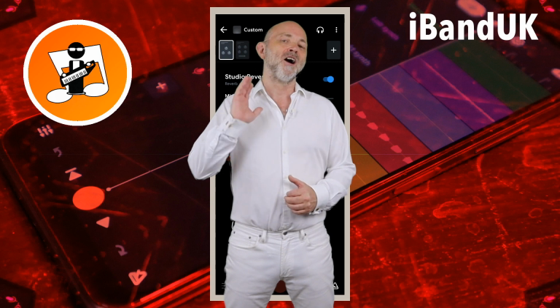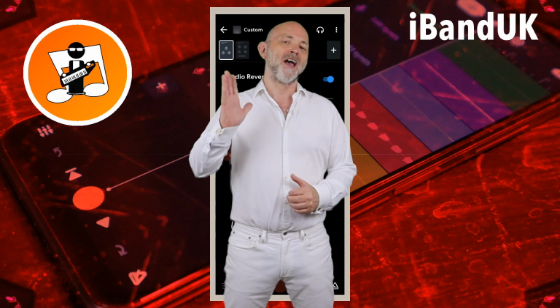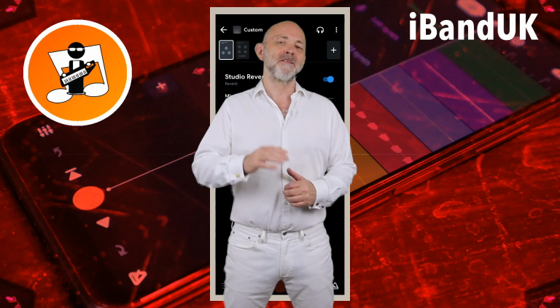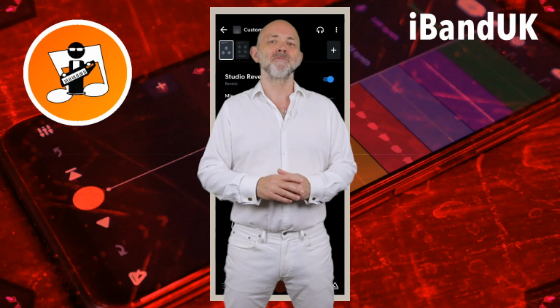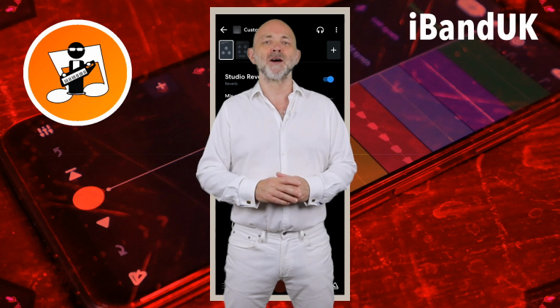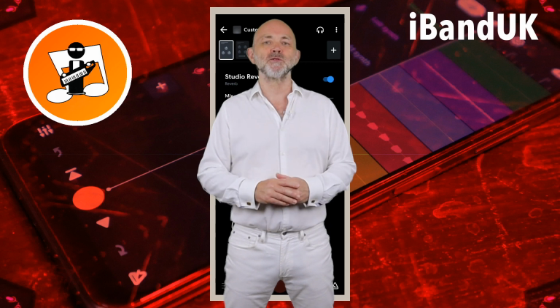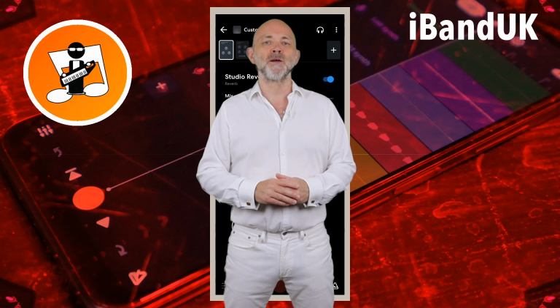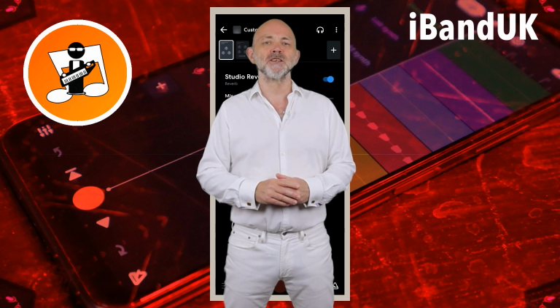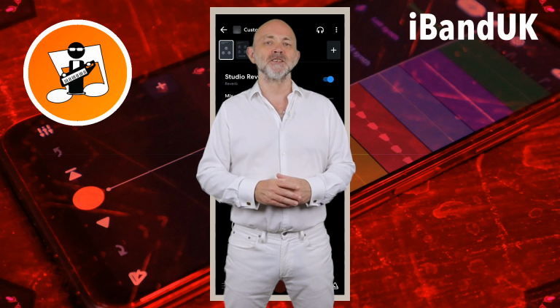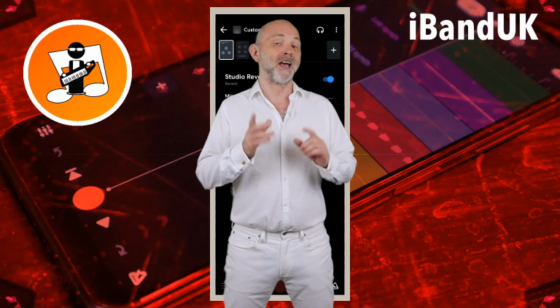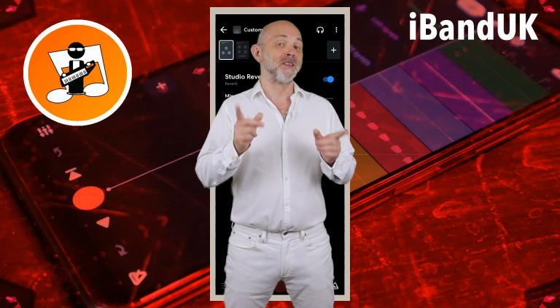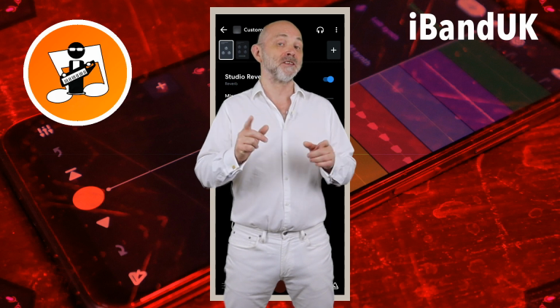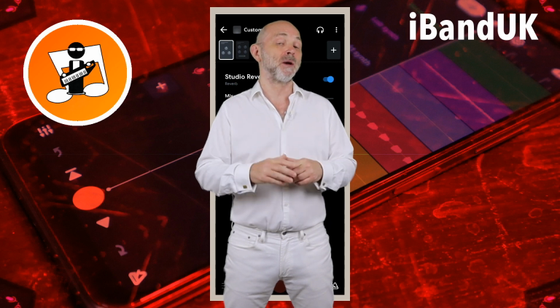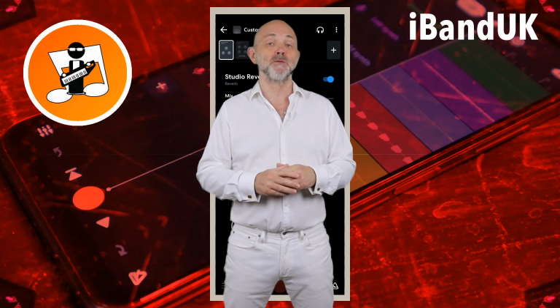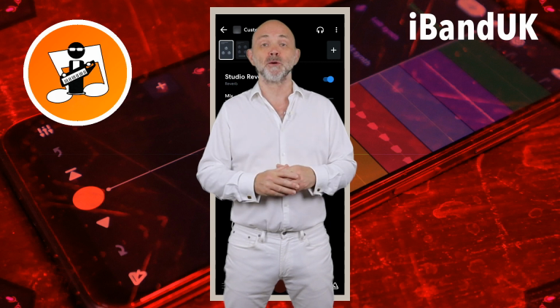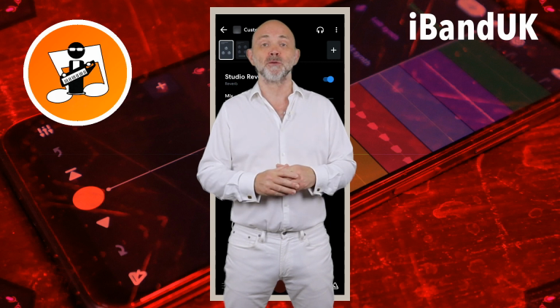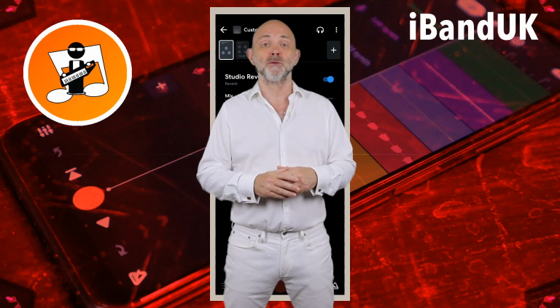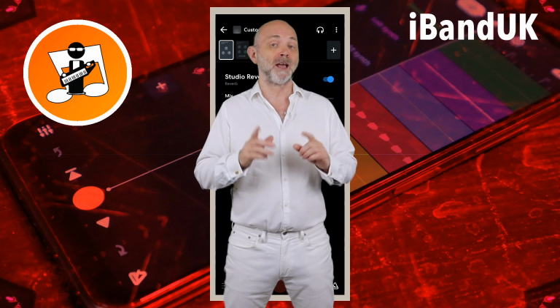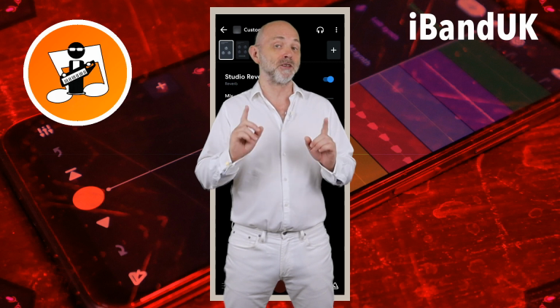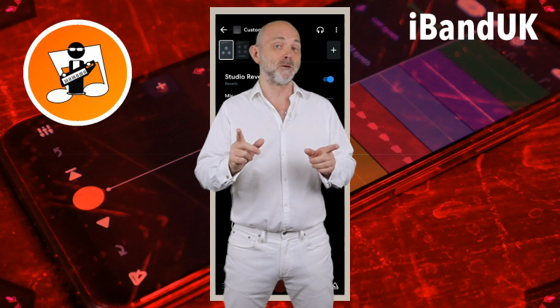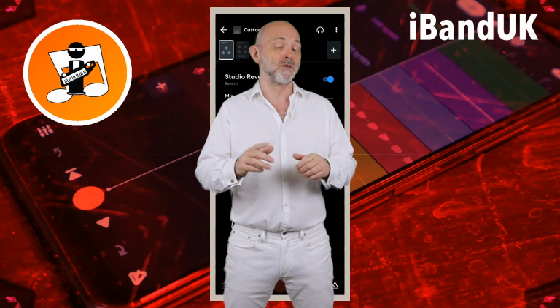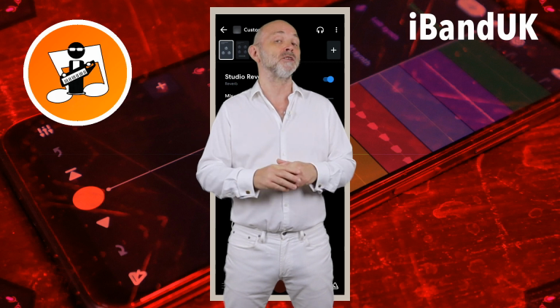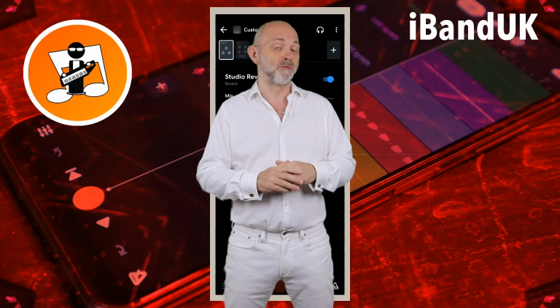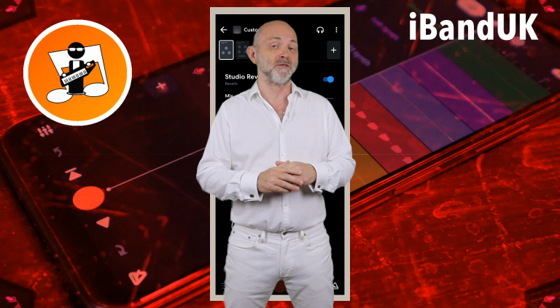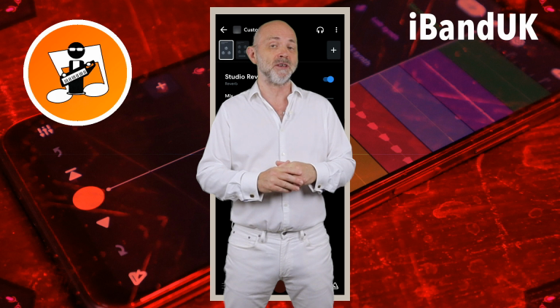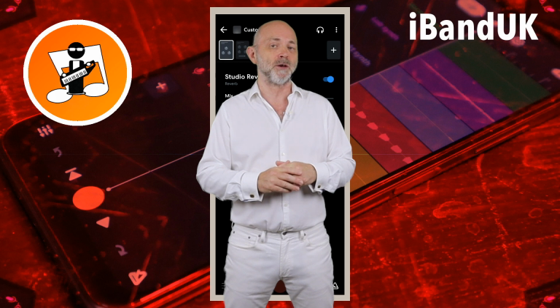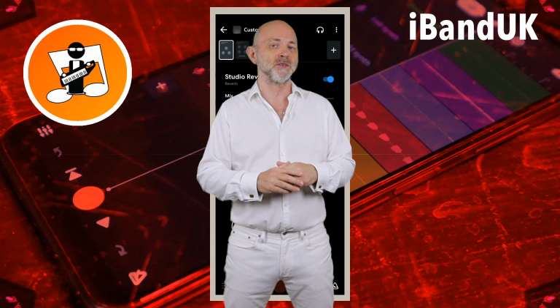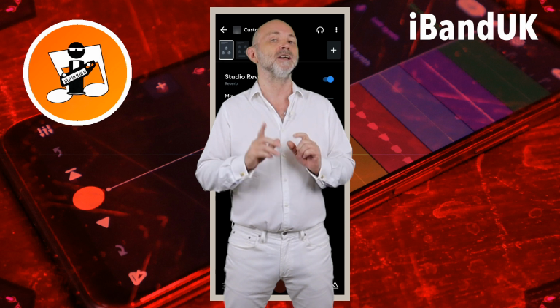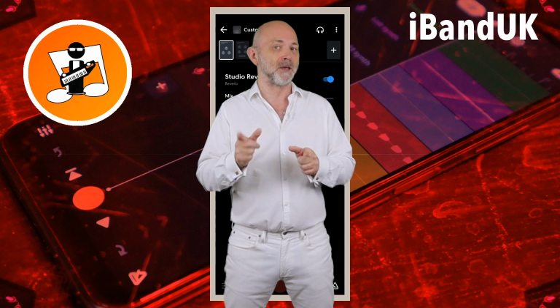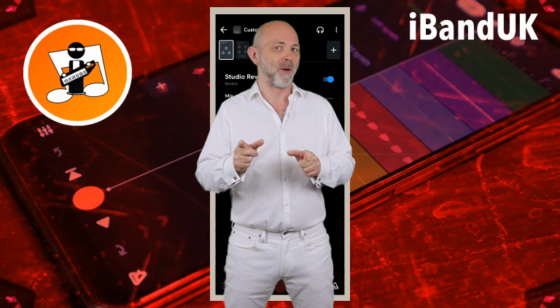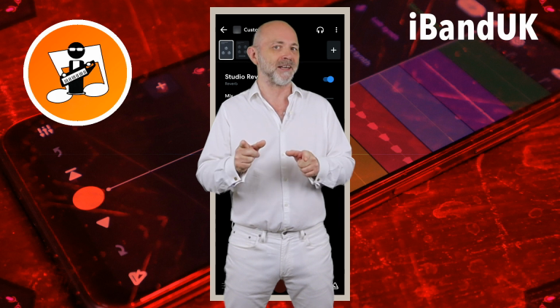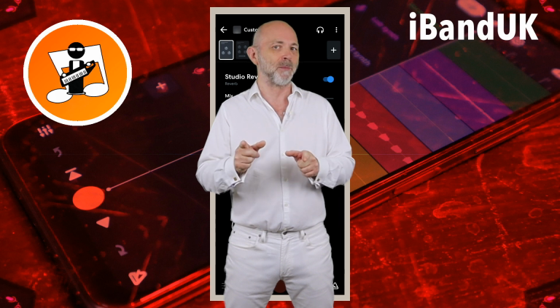Hi, my name's Trev Hutchings and this is my tutorial on how to use the three reverbs in BandLab.